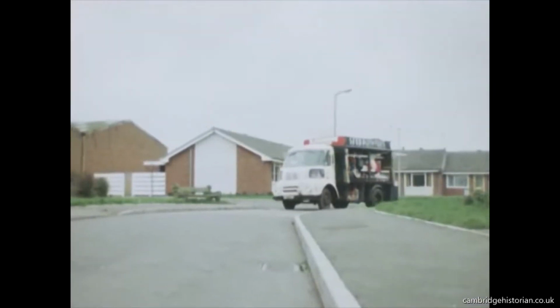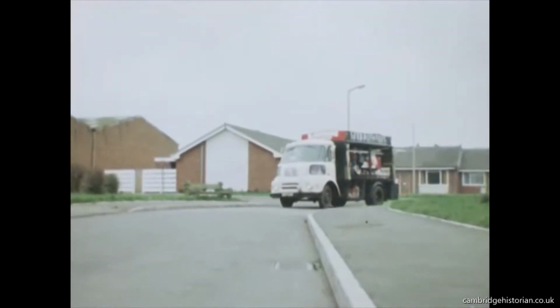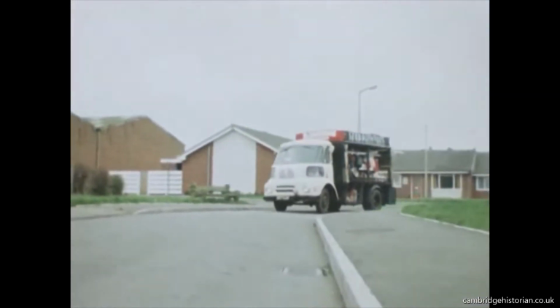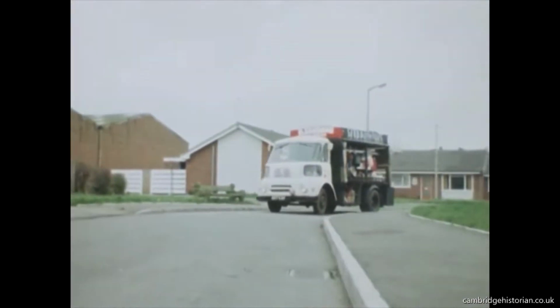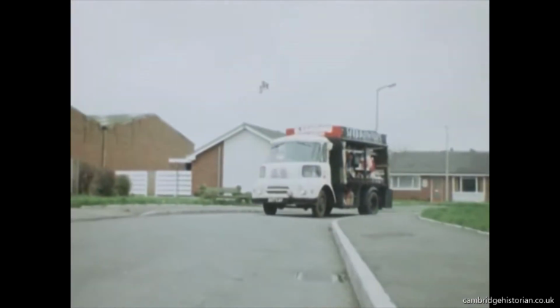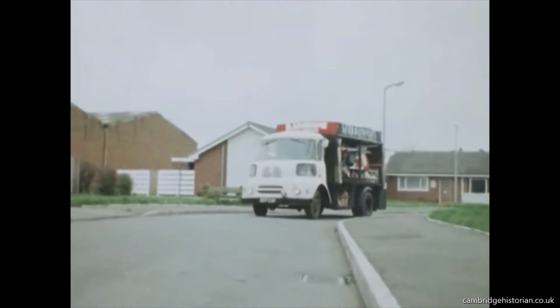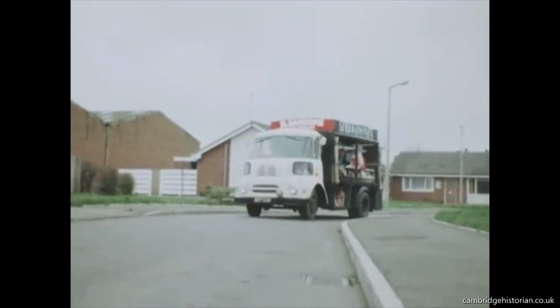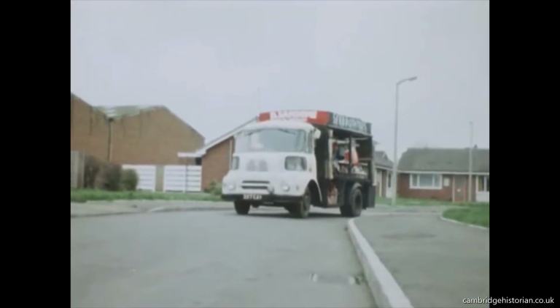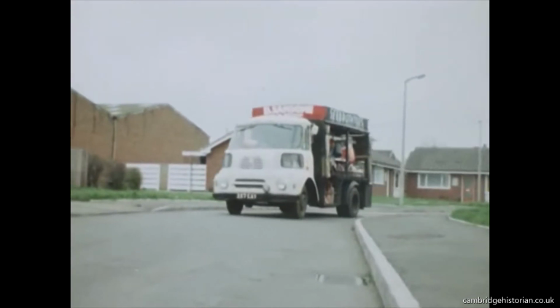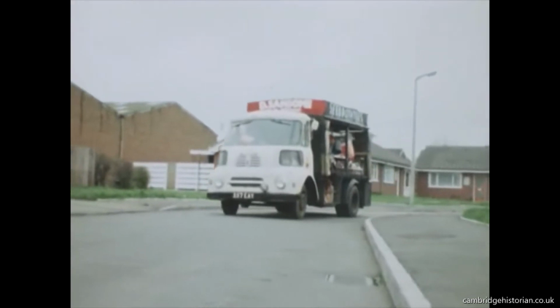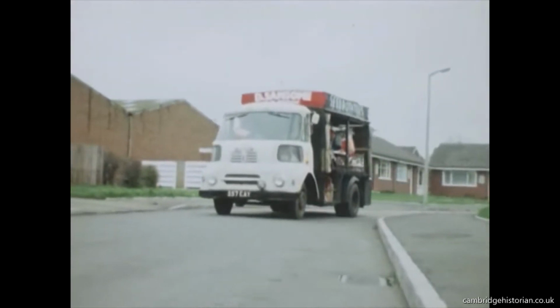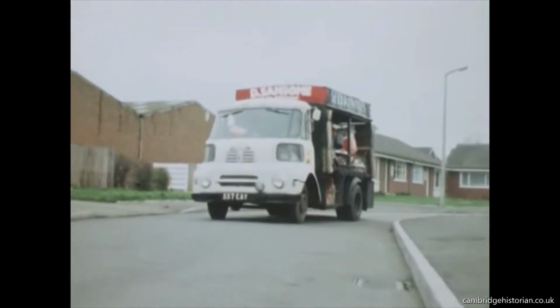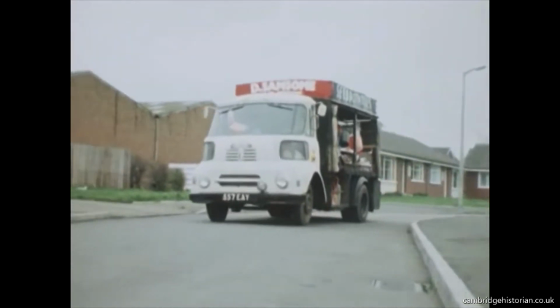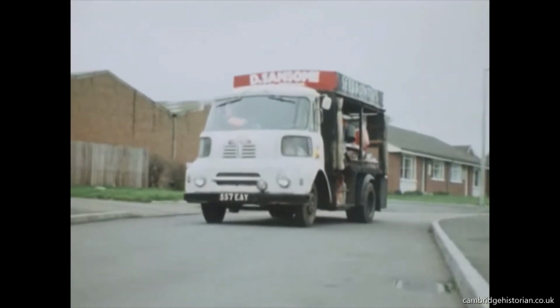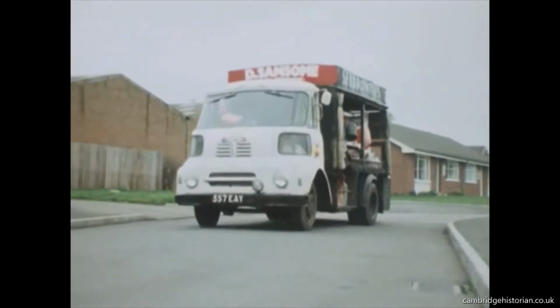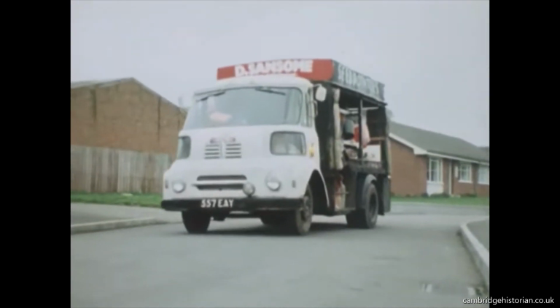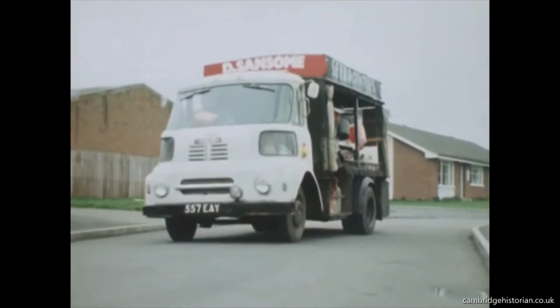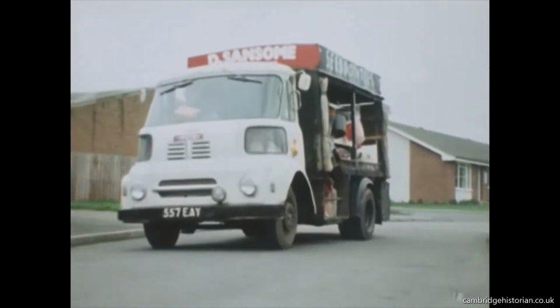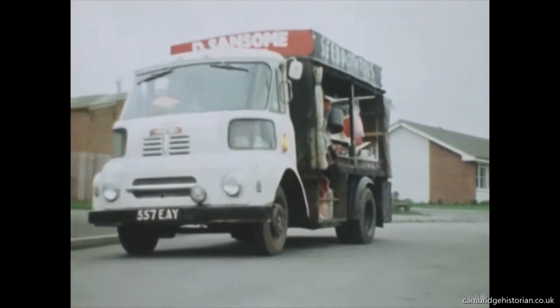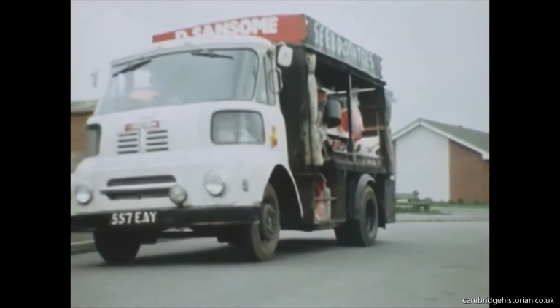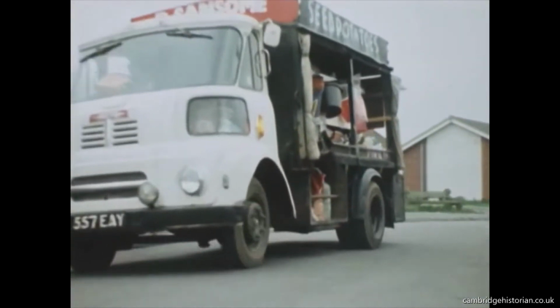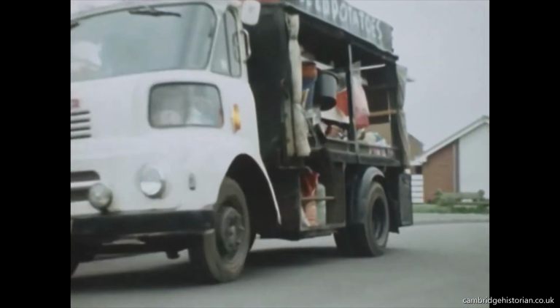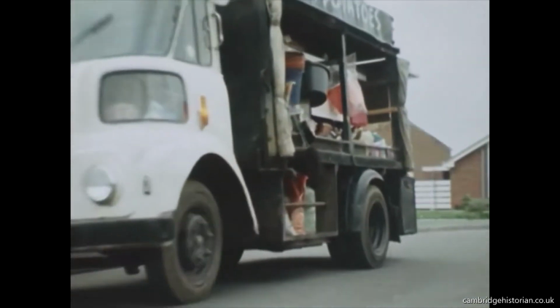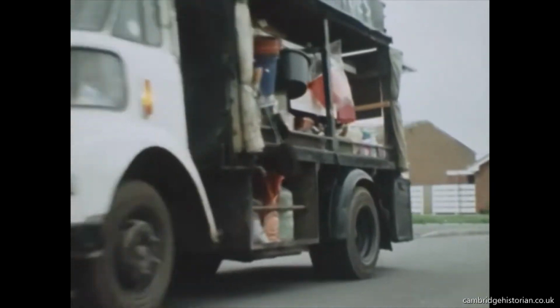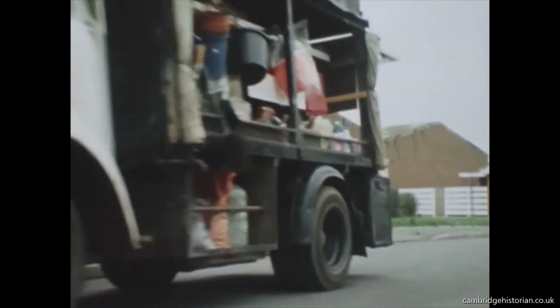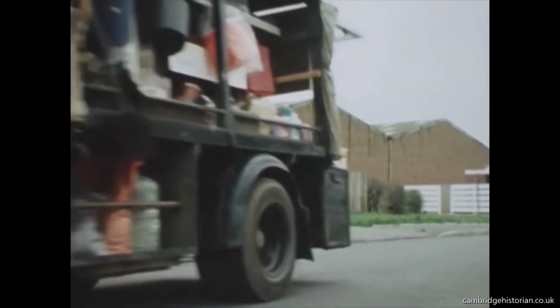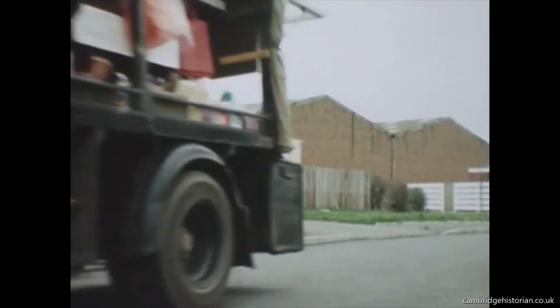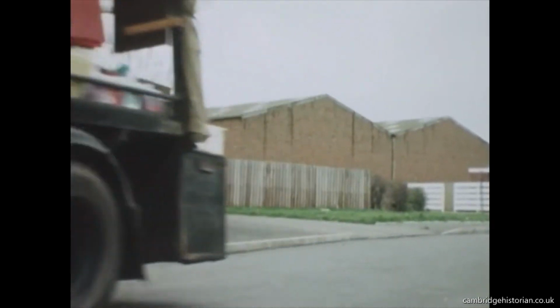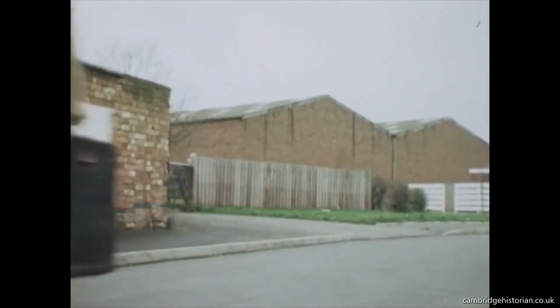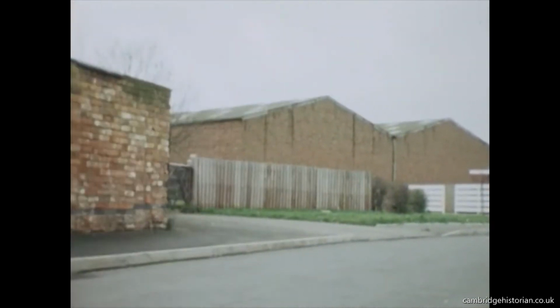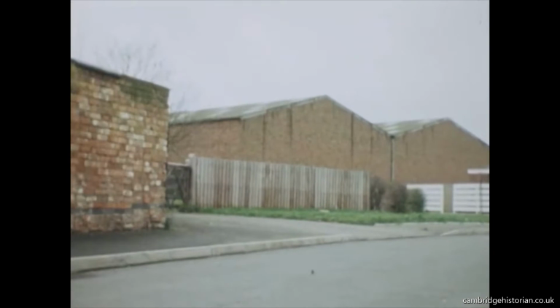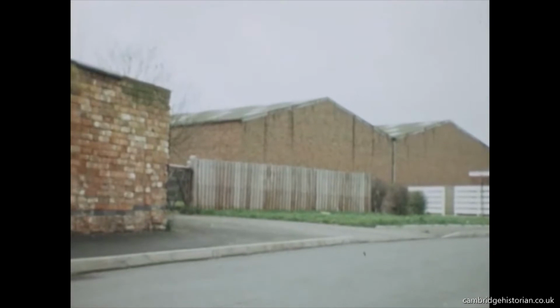Donald Sampson was on his rounds near Ullarsthorpe when I caught up with him, and I asked him how he came to be a mobile shopman.